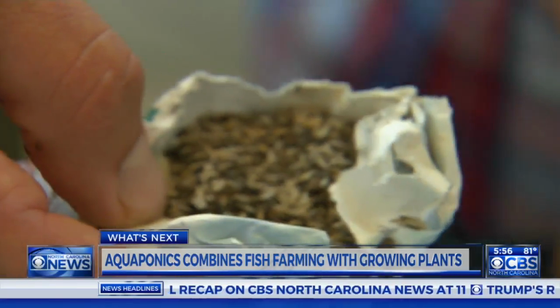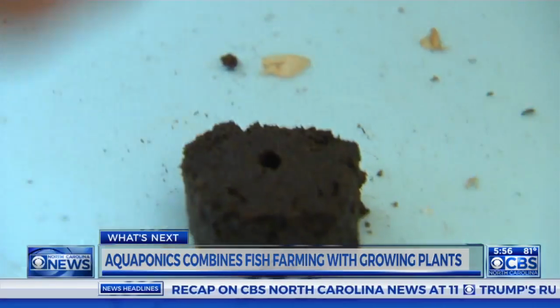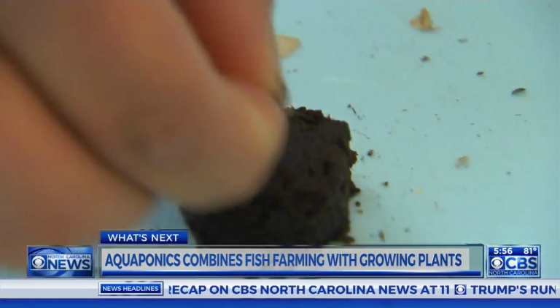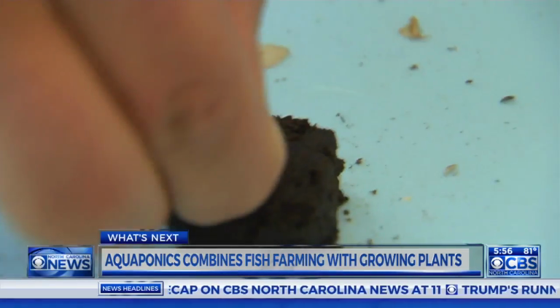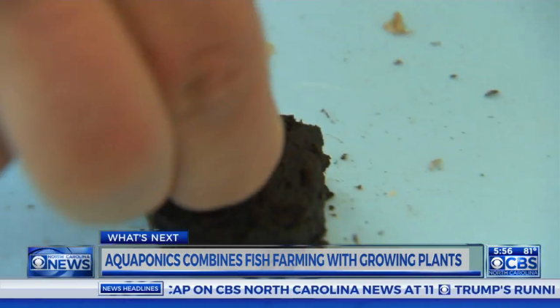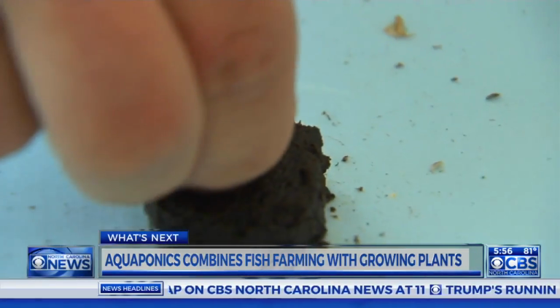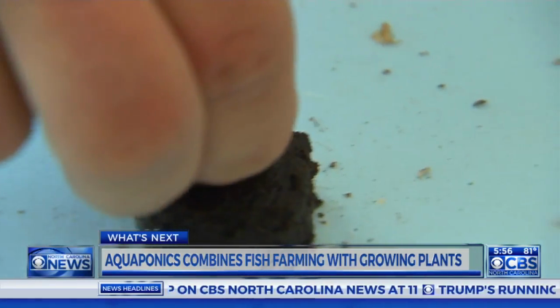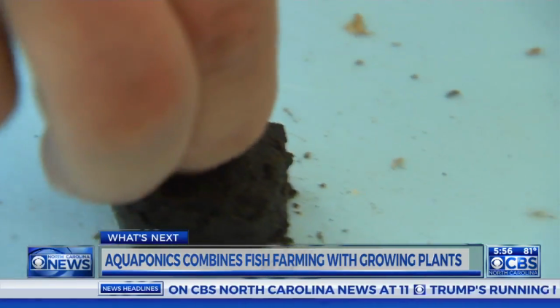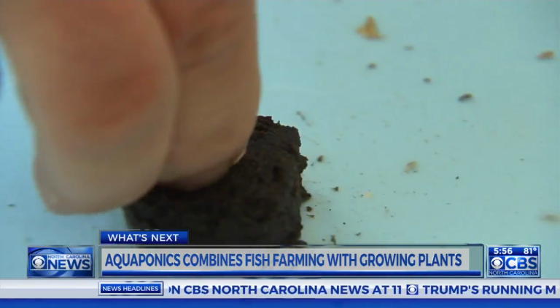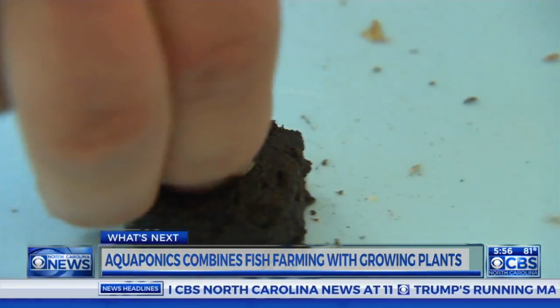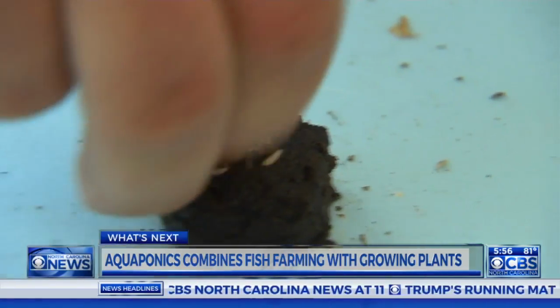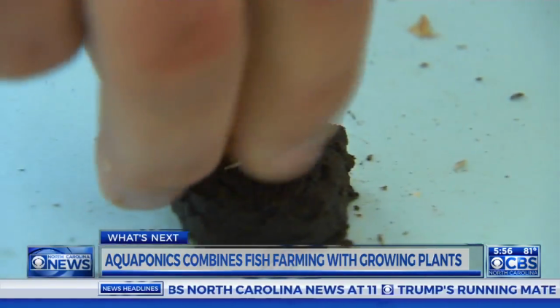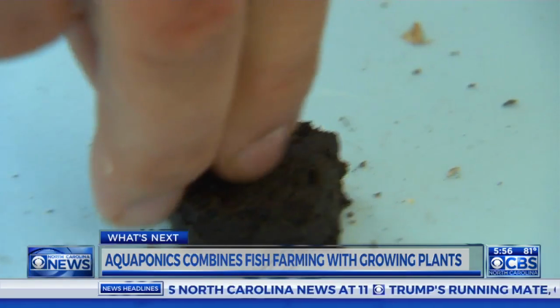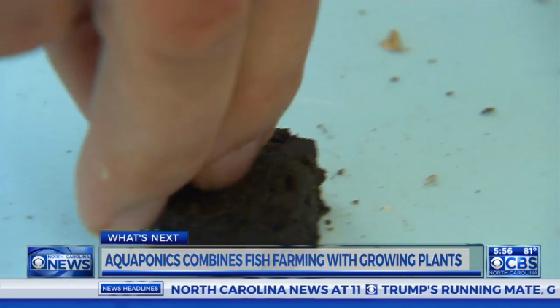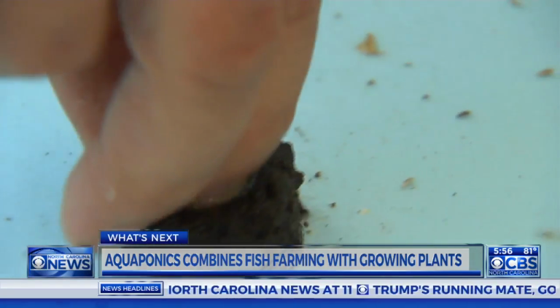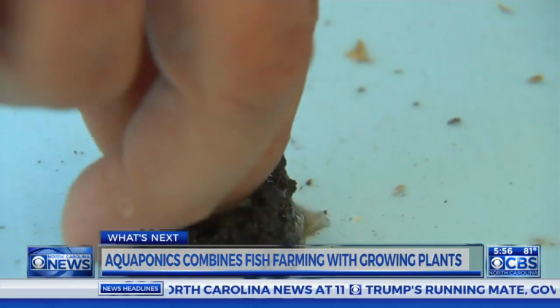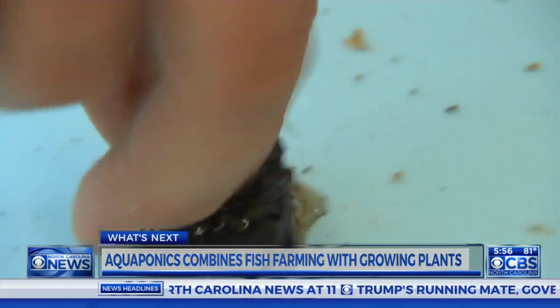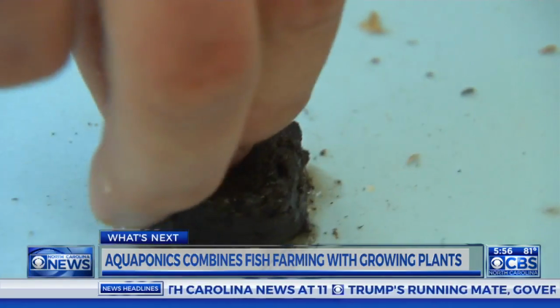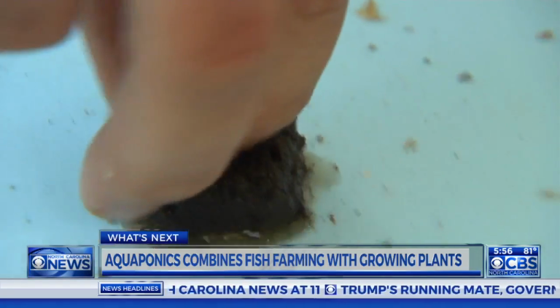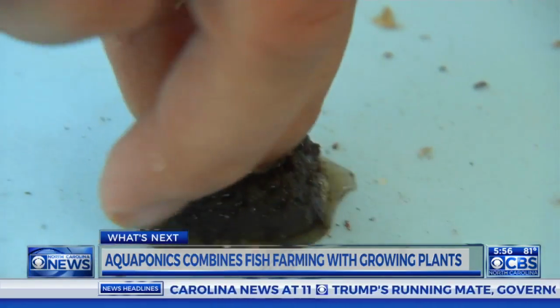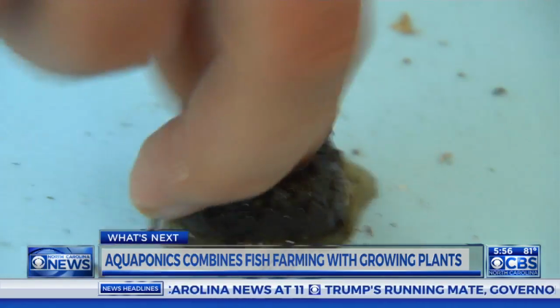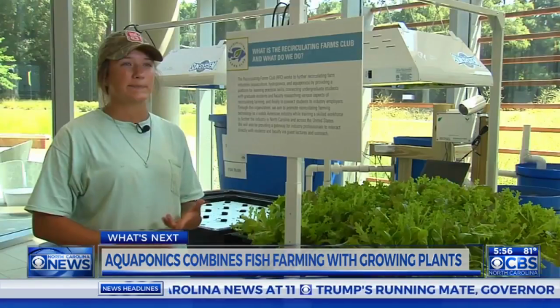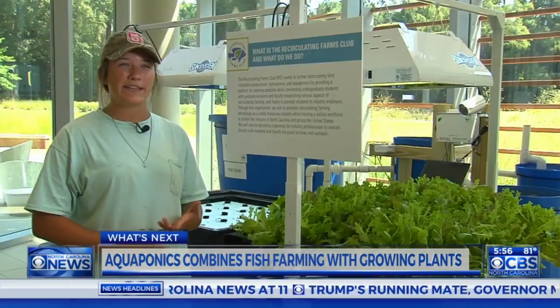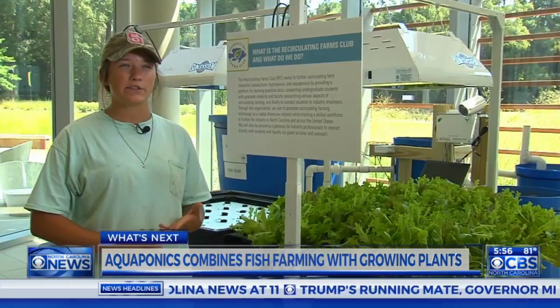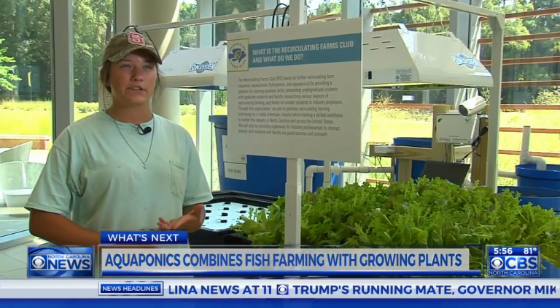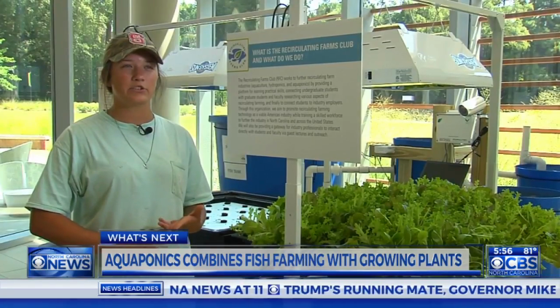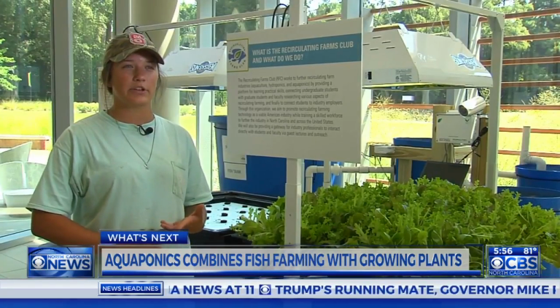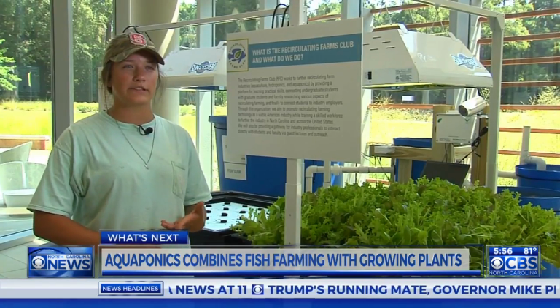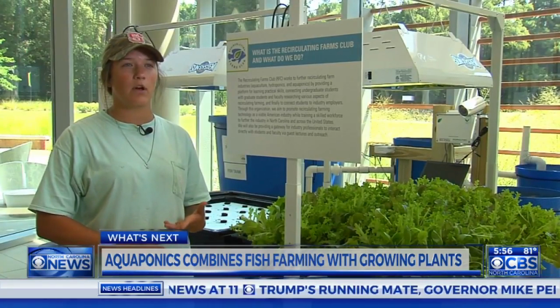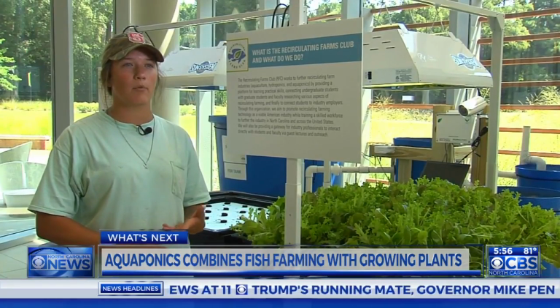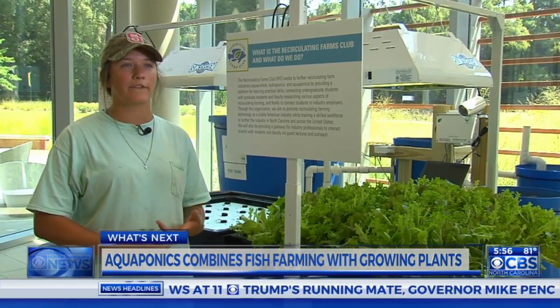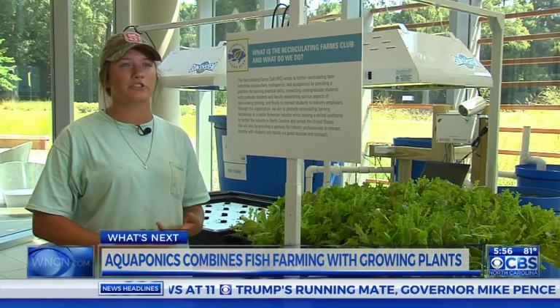It's definitely a growing trend. As far as saving water and space usage, it's a lot more efficient.